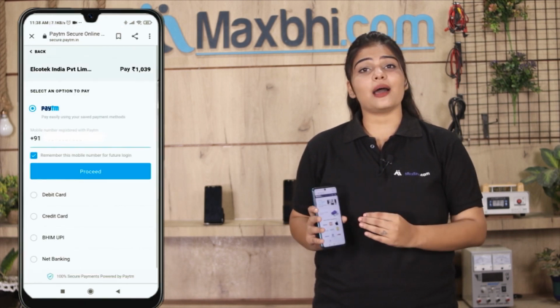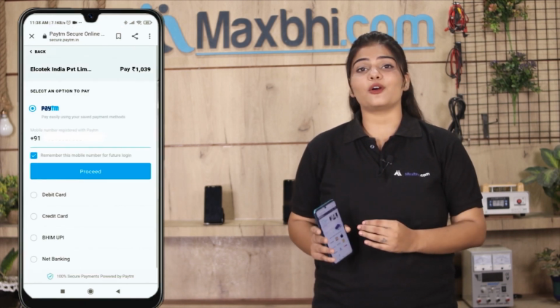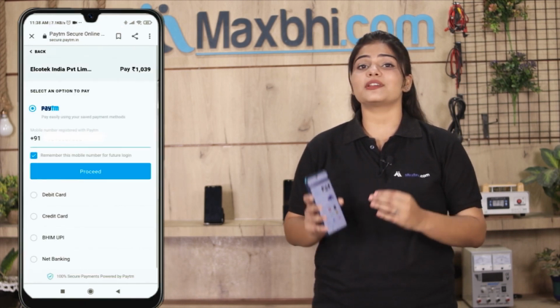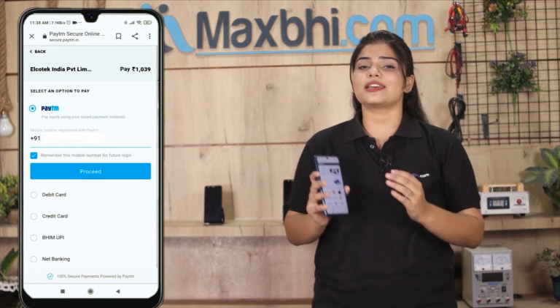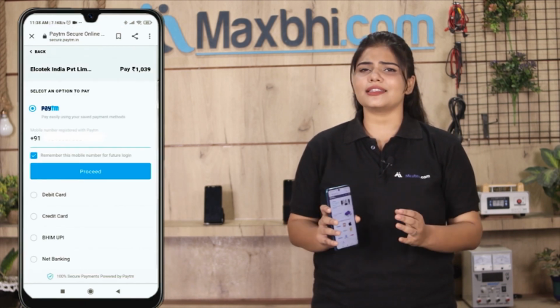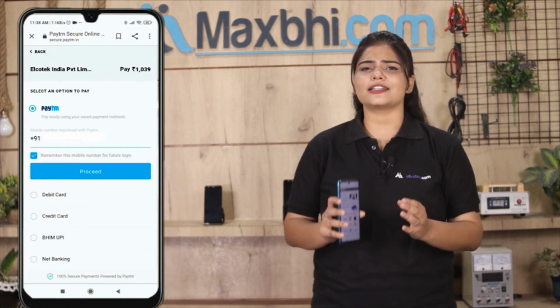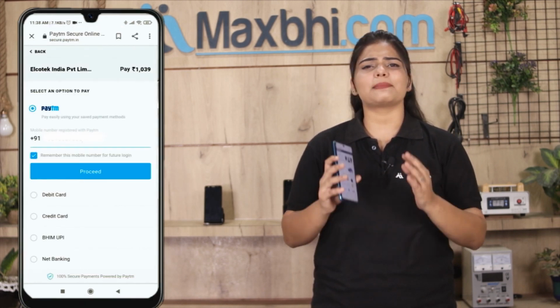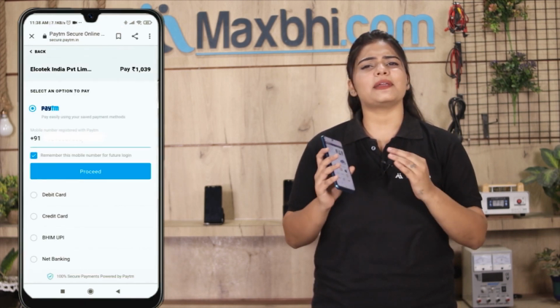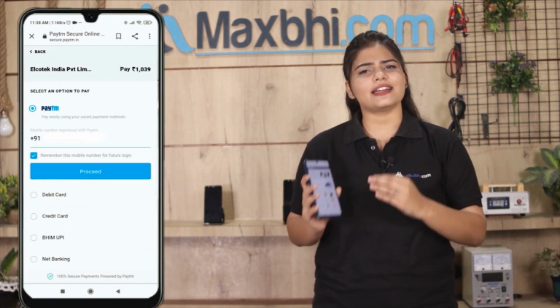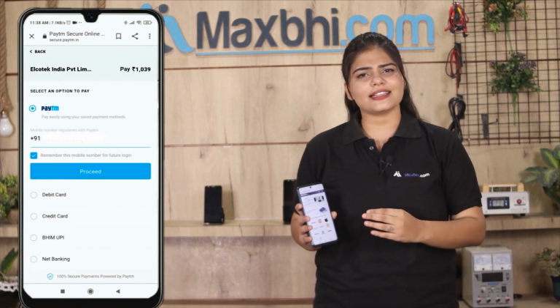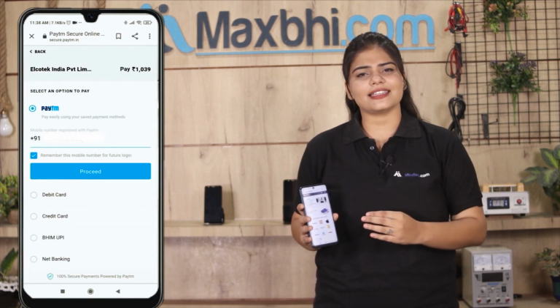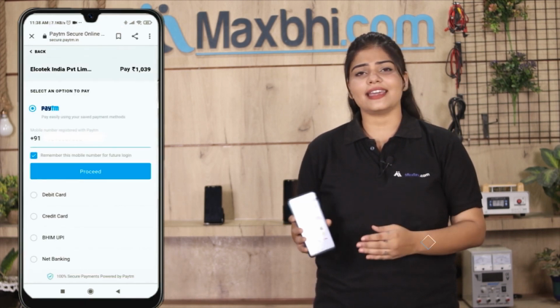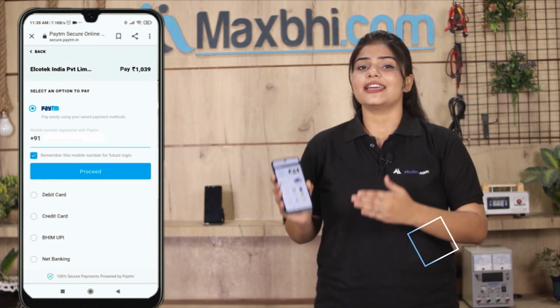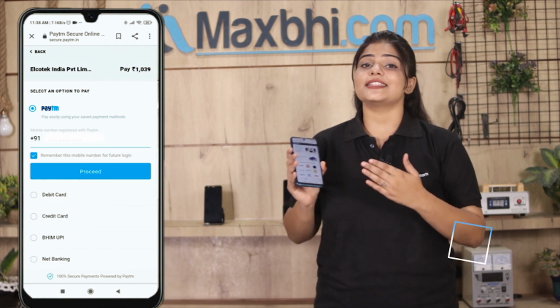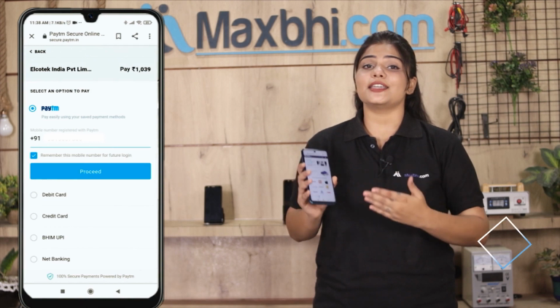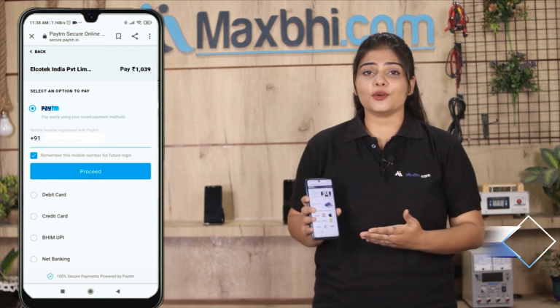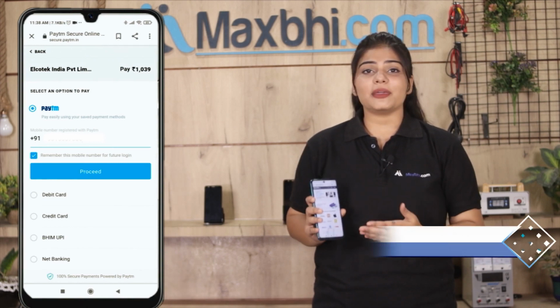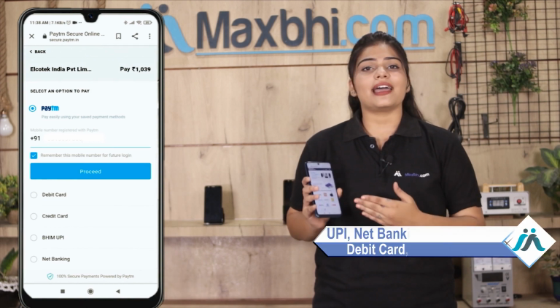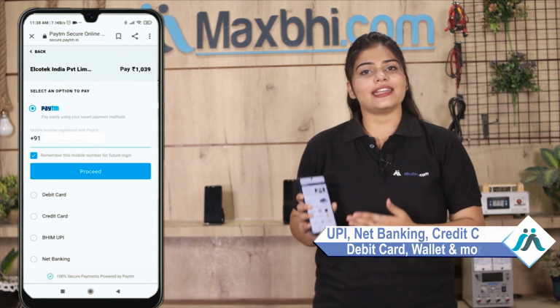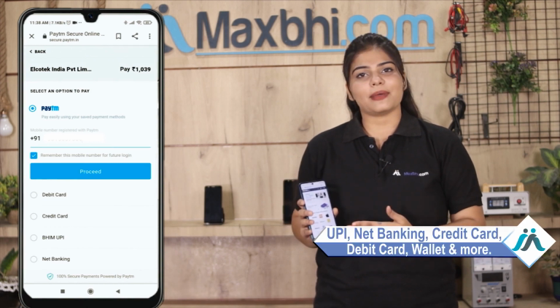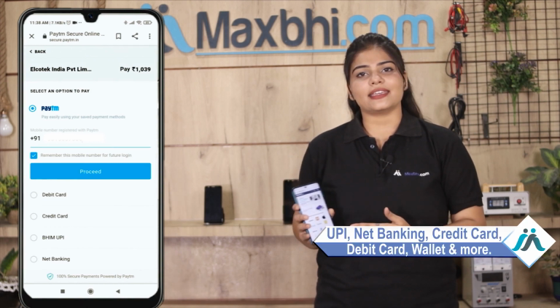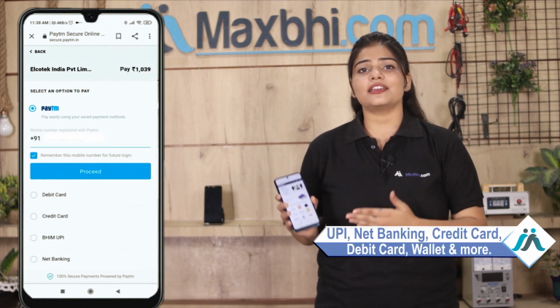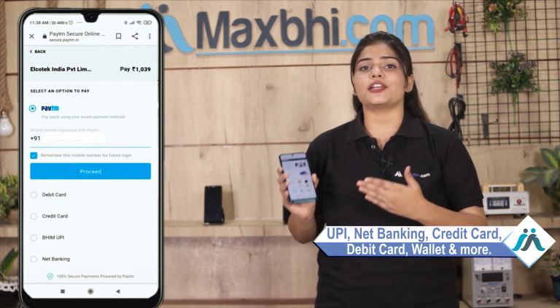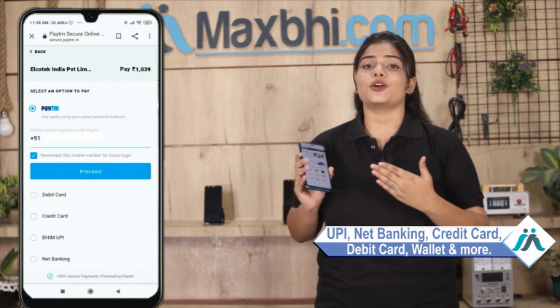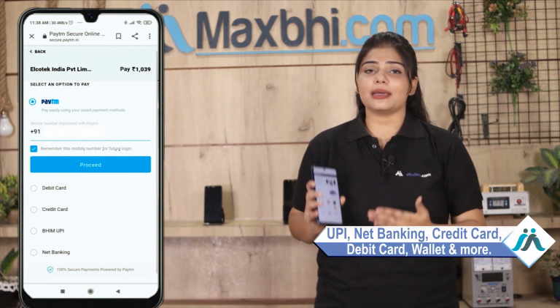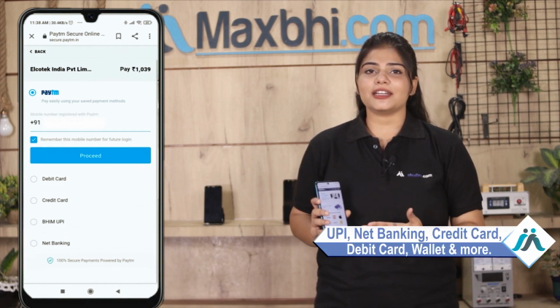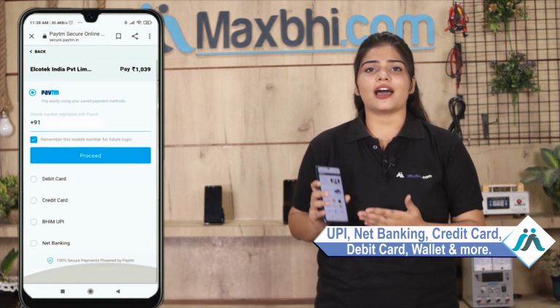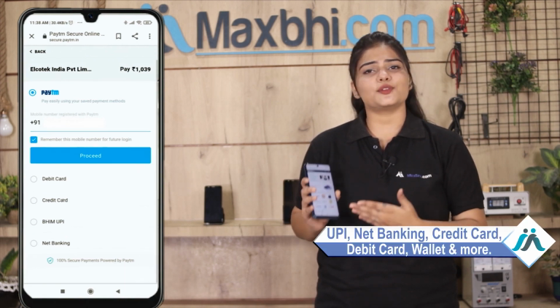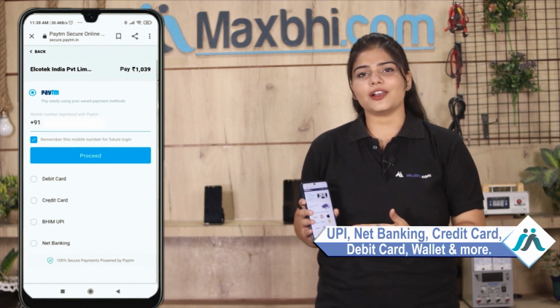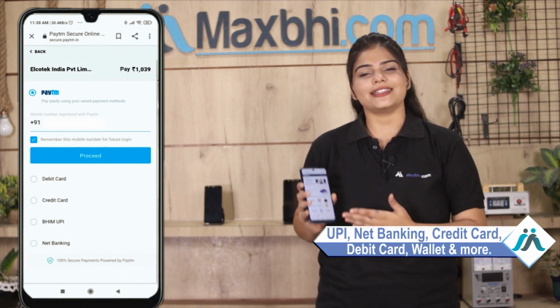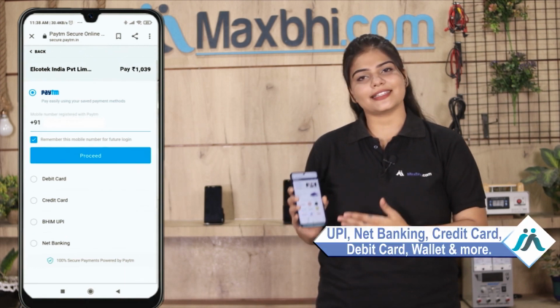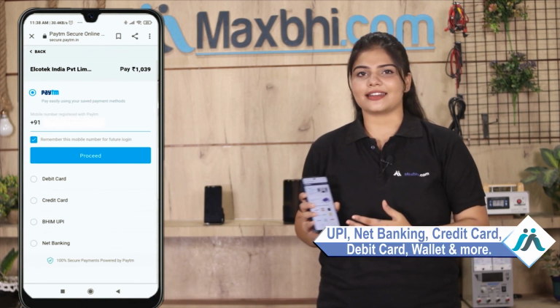After clicking on Order, you will see our super secure payment page where you can use almost every type of payment, such as UPI, net banking, credit or debit cards, wallets, and more.